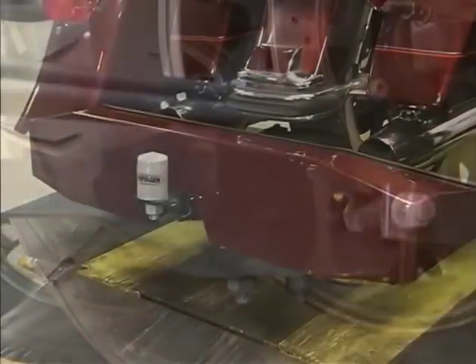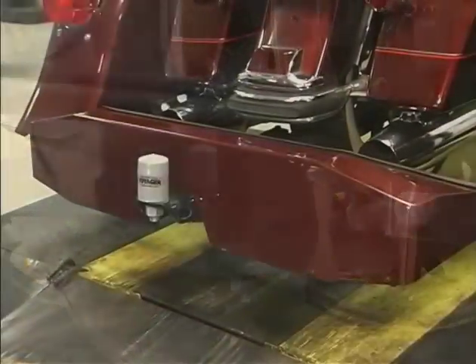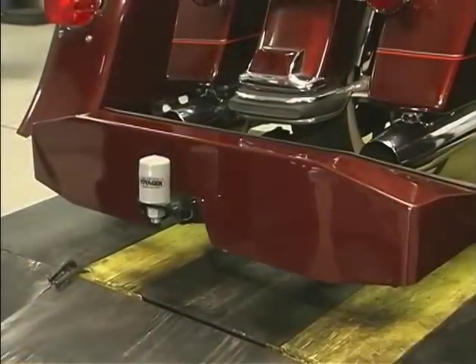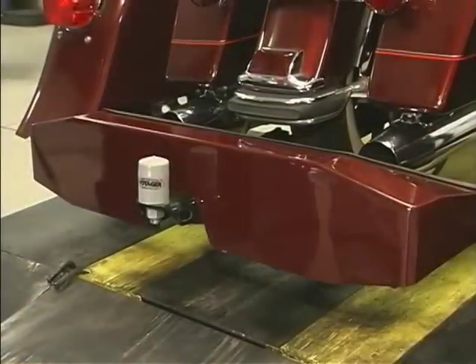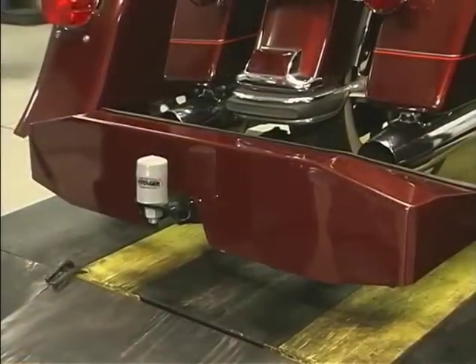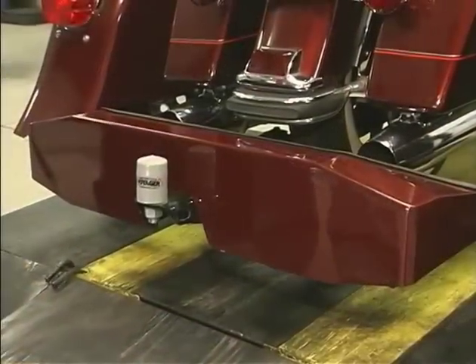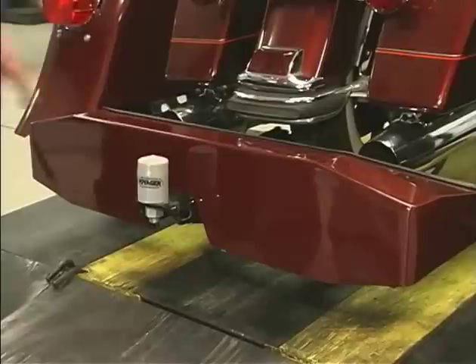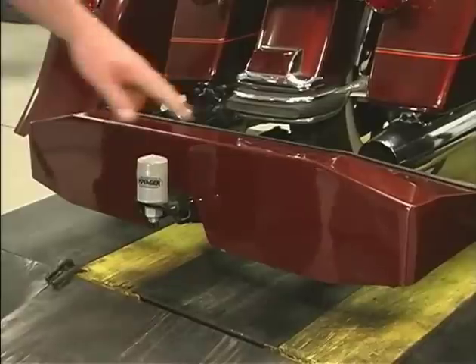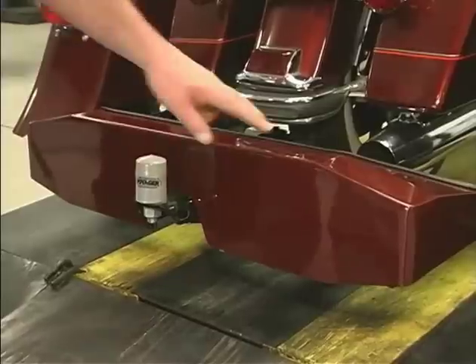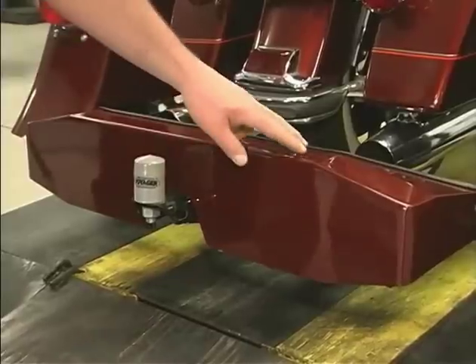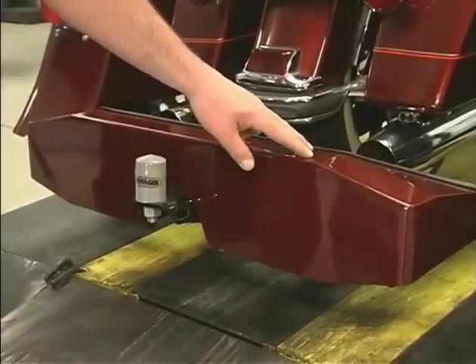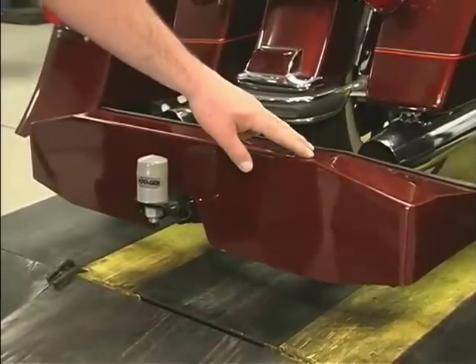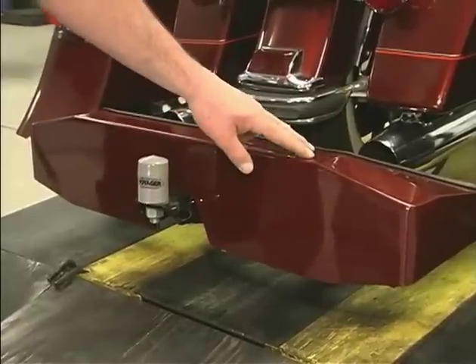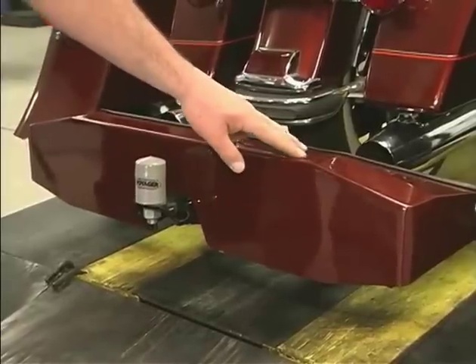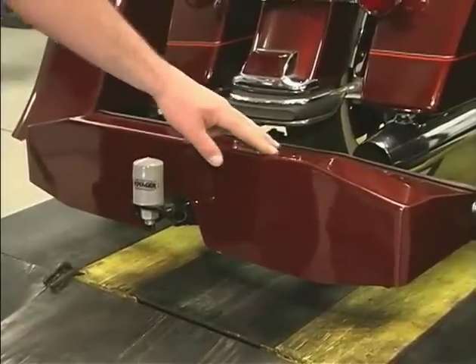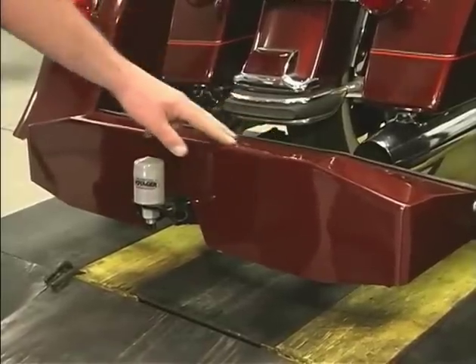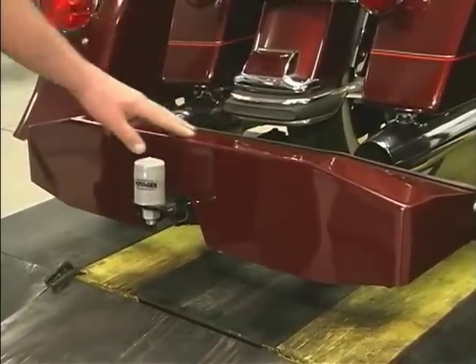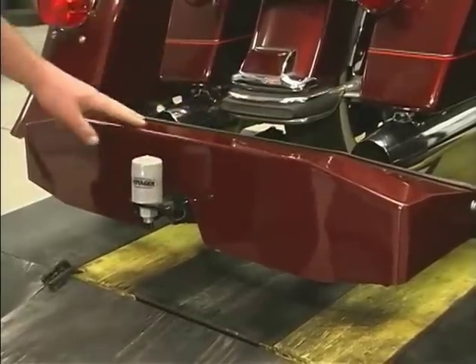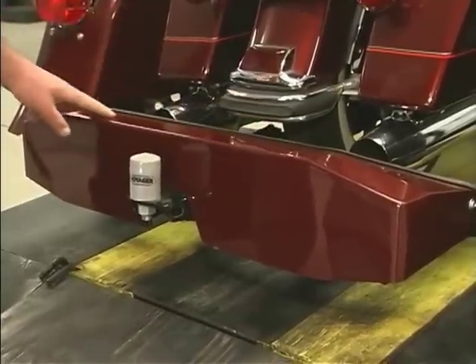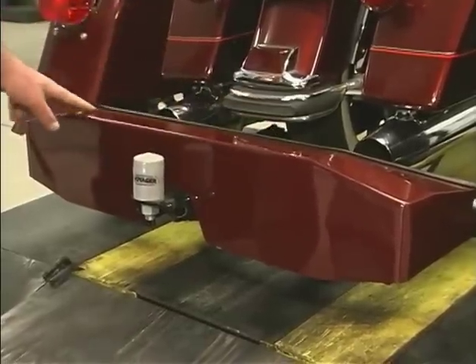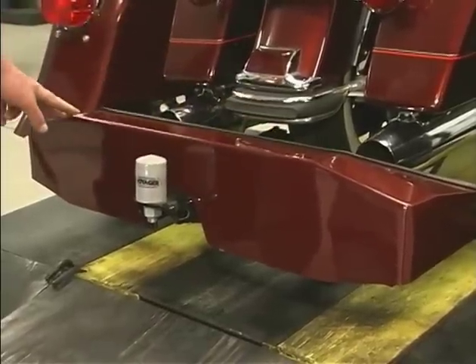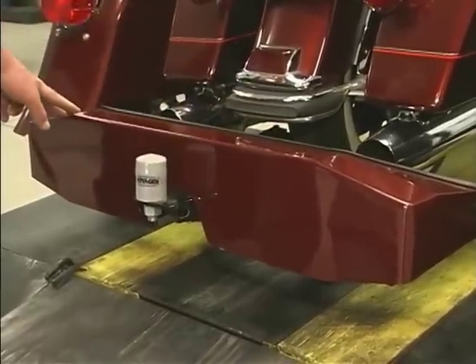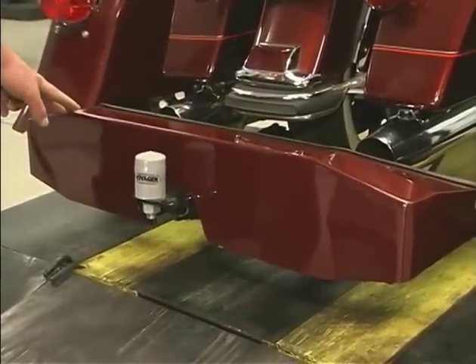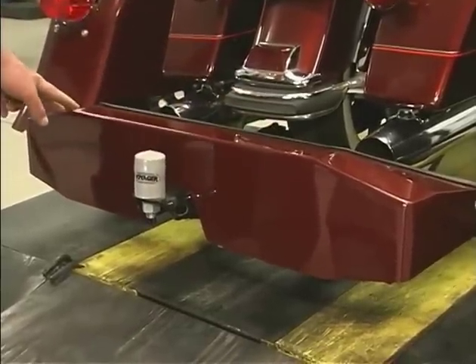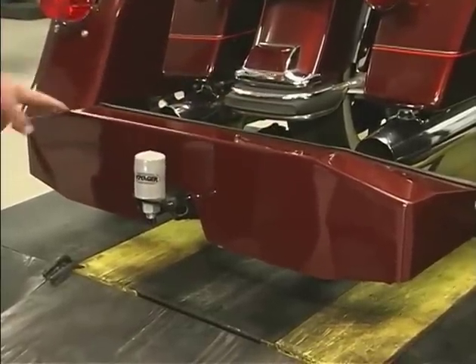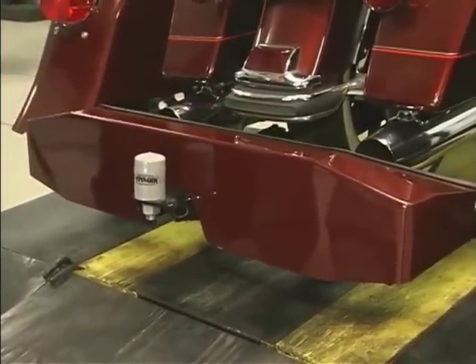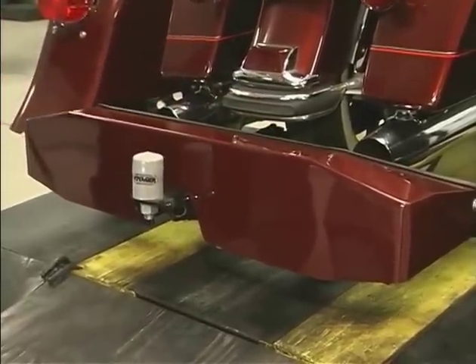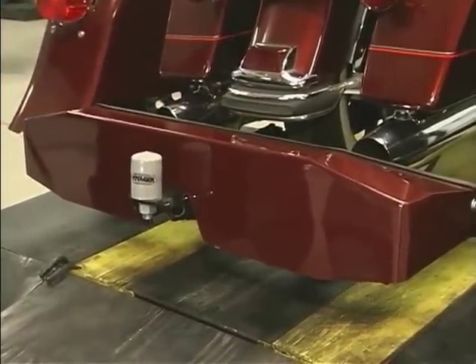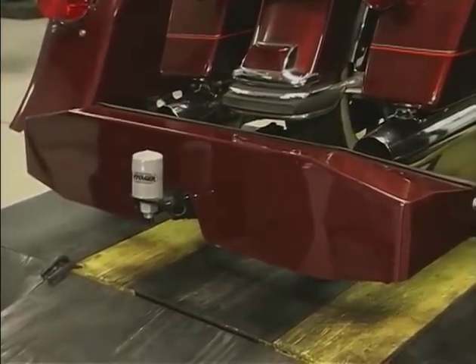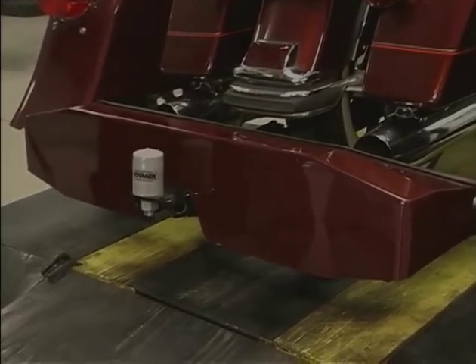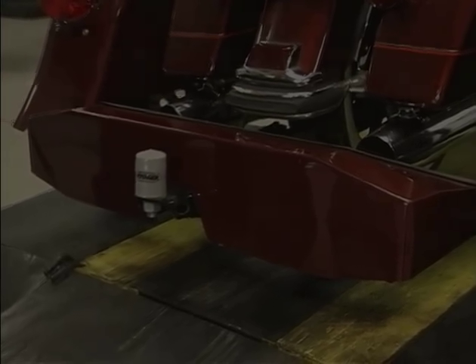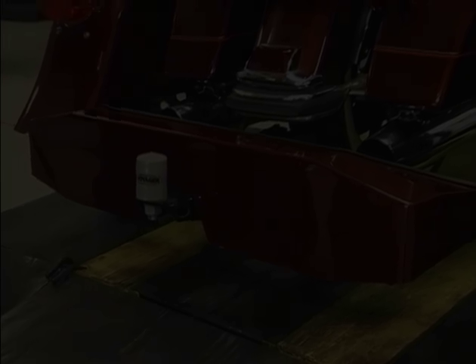Now install the rear mud guard and your motorcycle and Voyager vehicle is ready to ride.